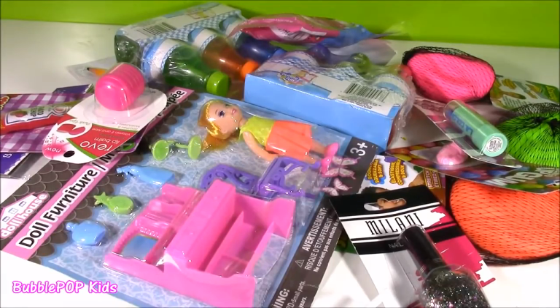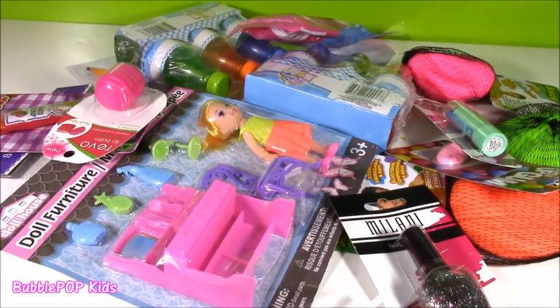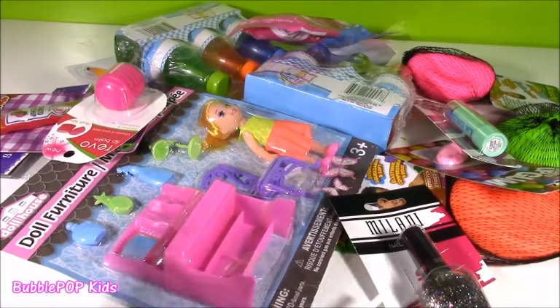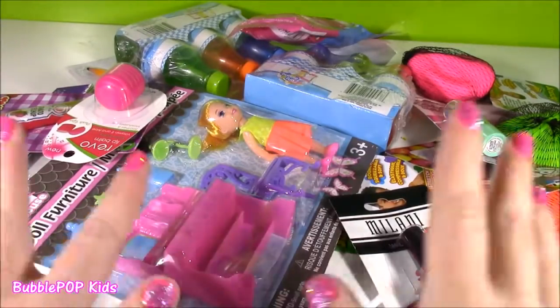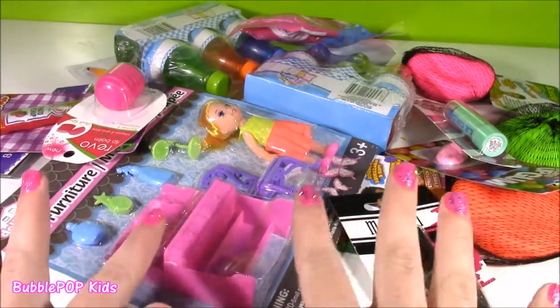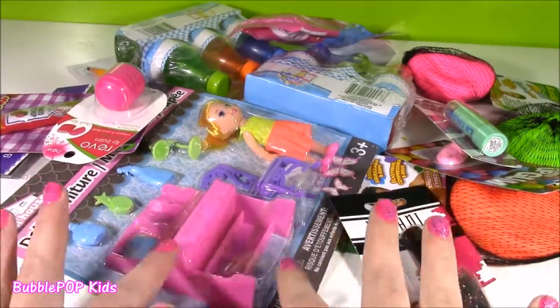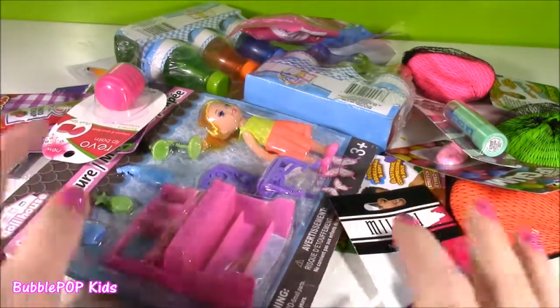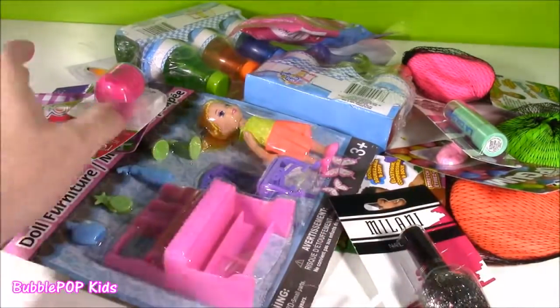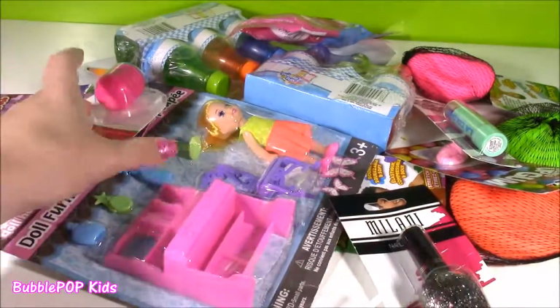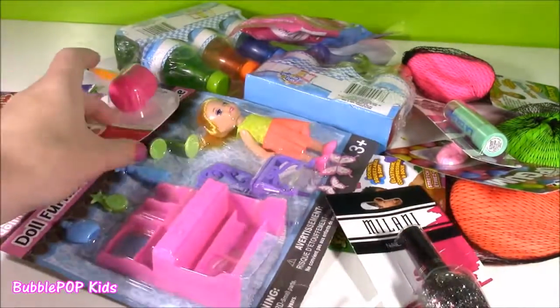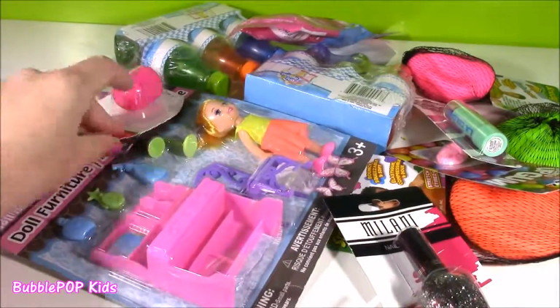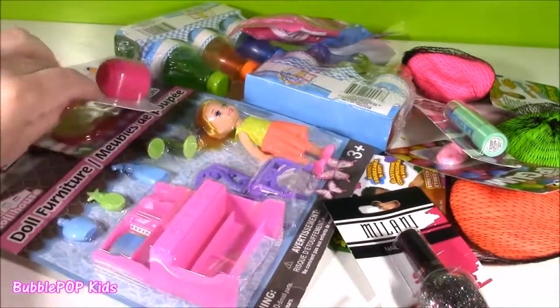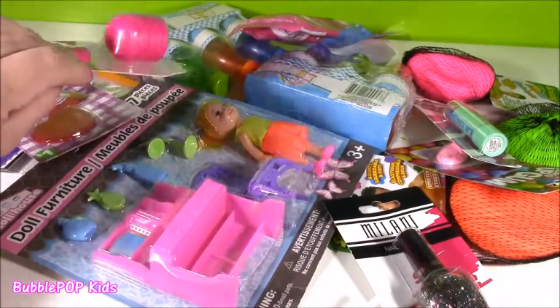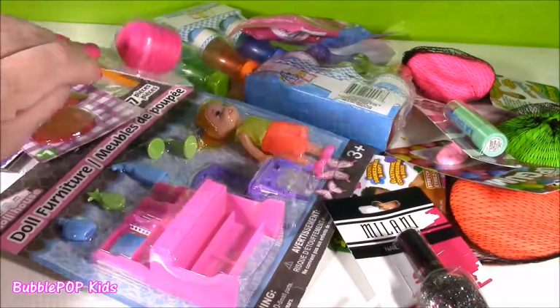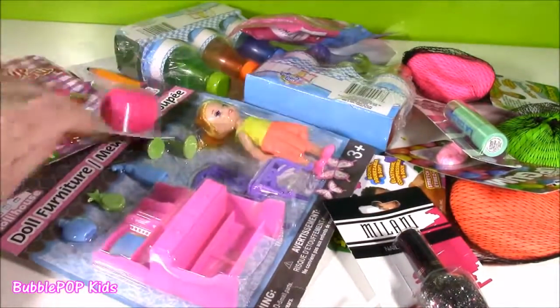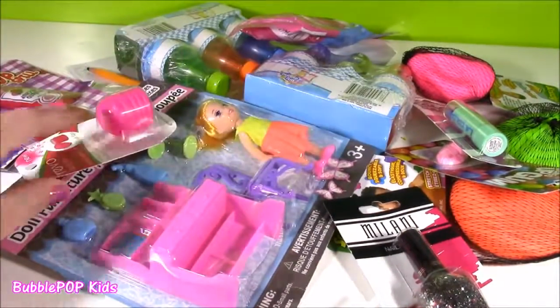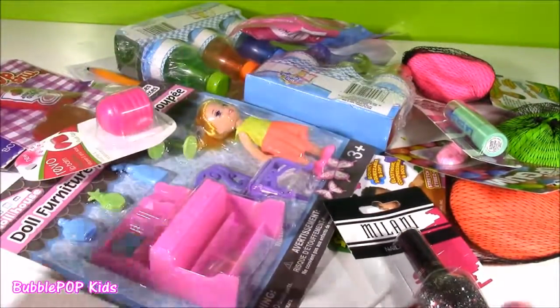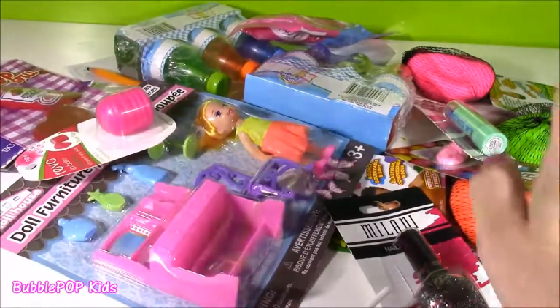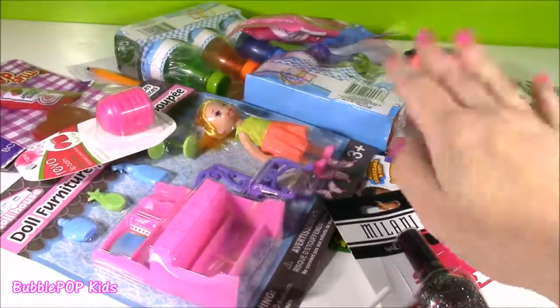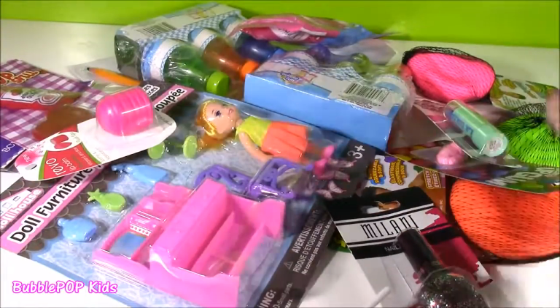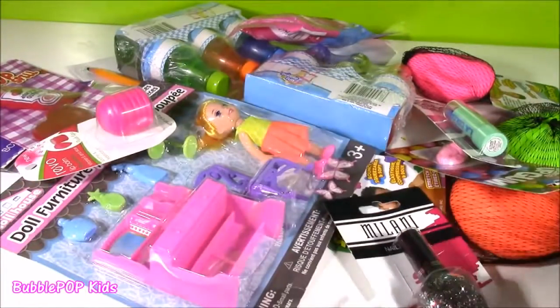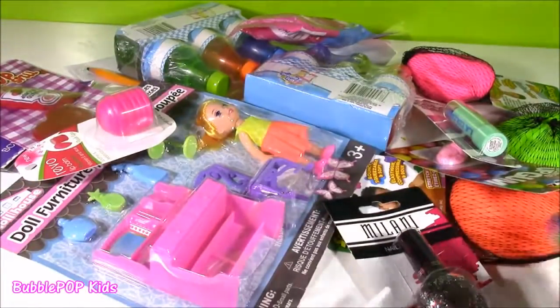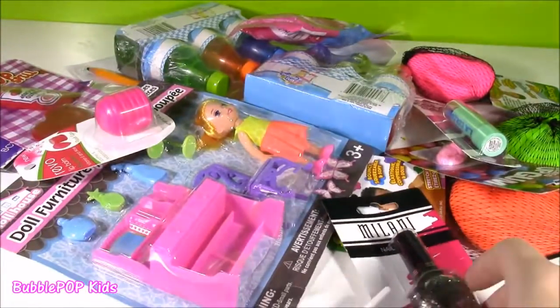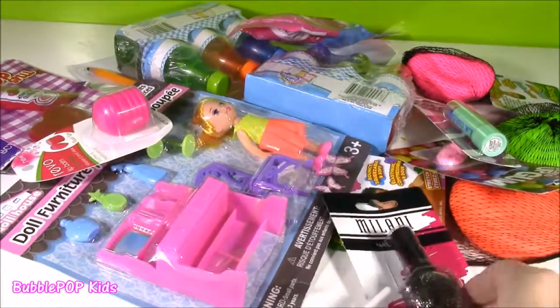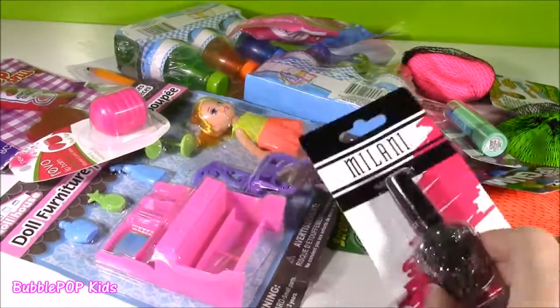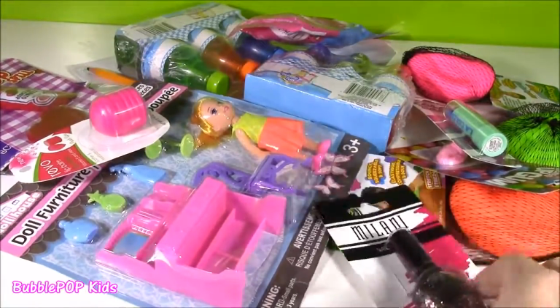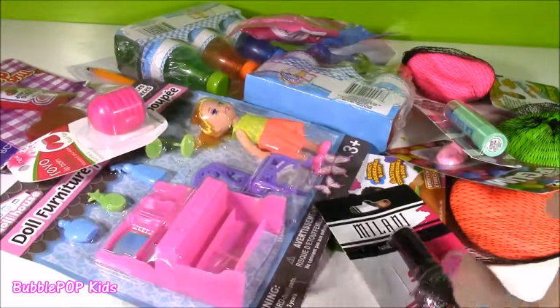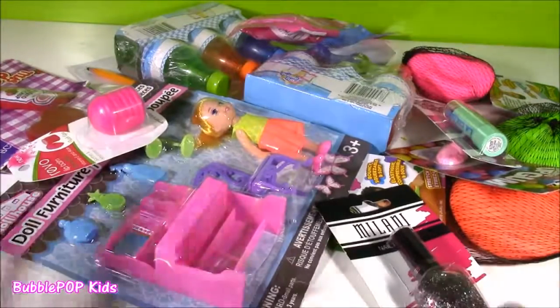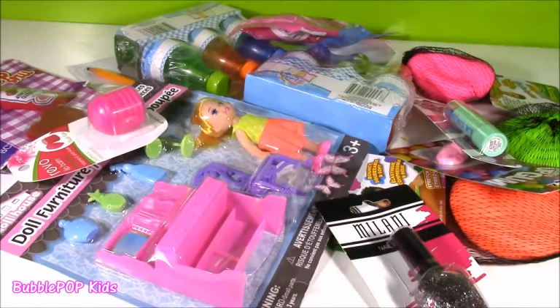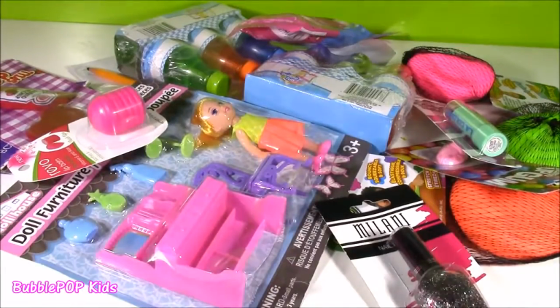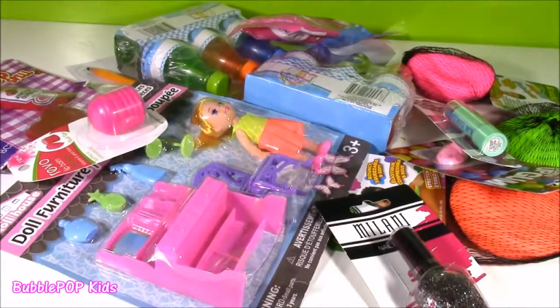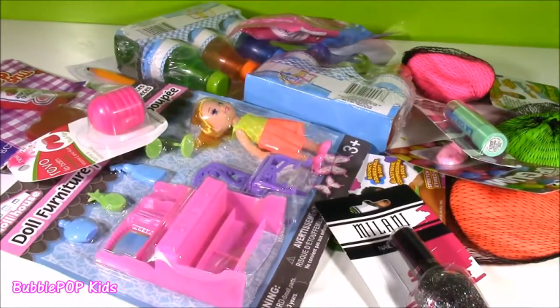I got everything from little toys to lip glosses, bubbles, nail polish — you name it.